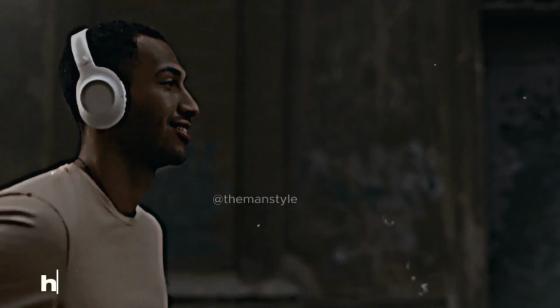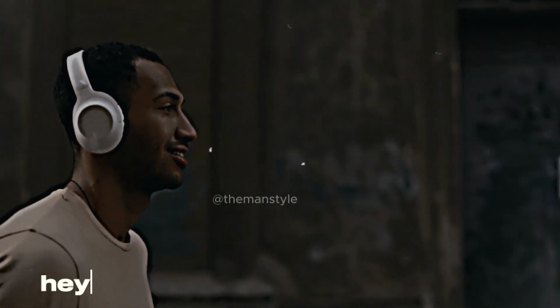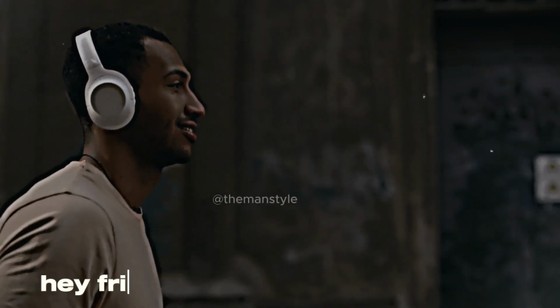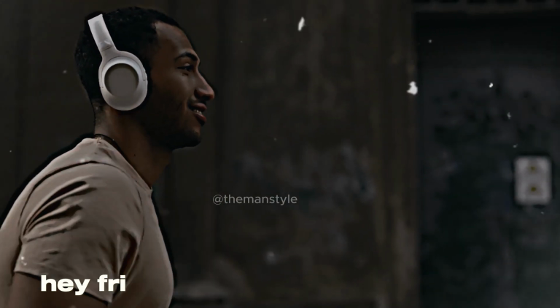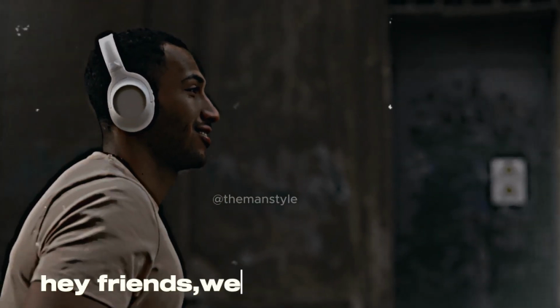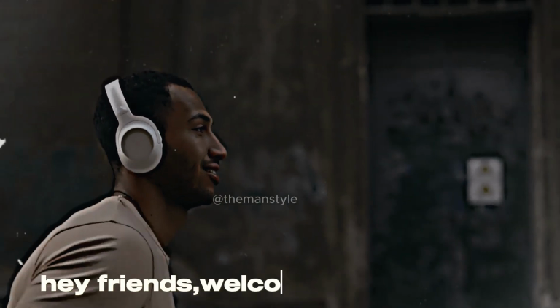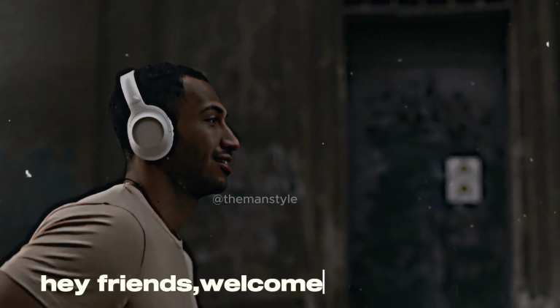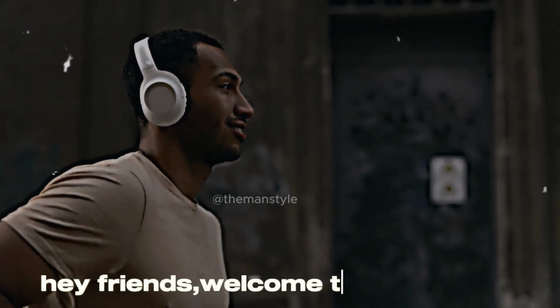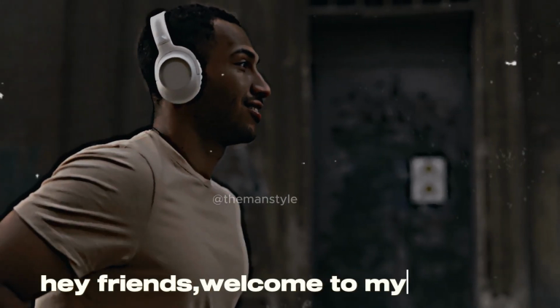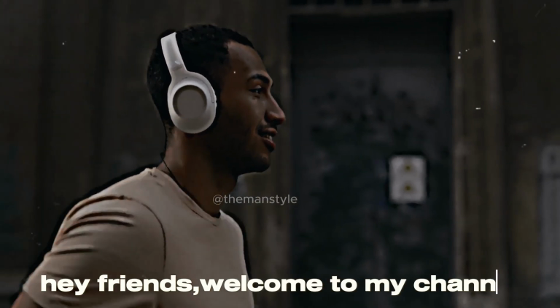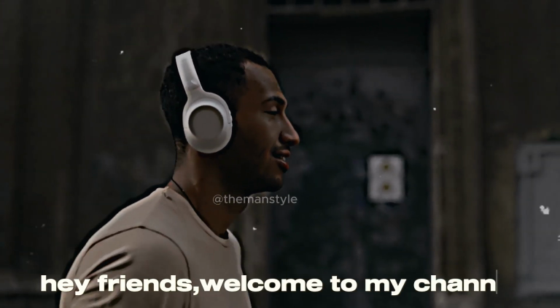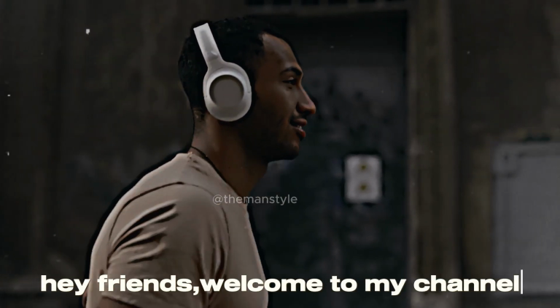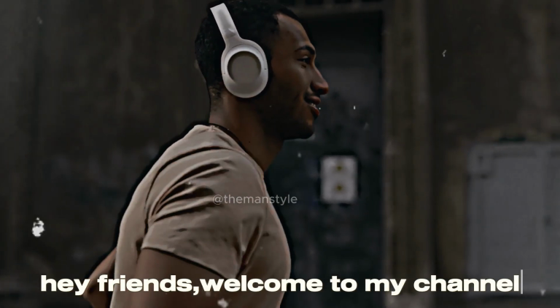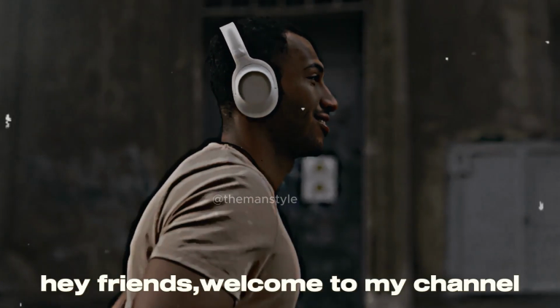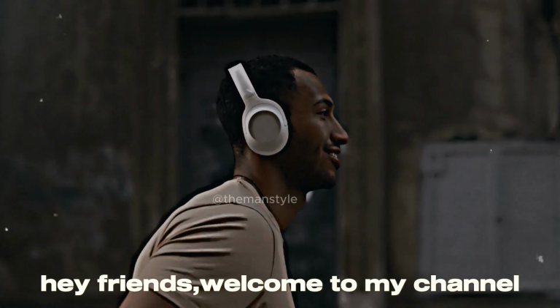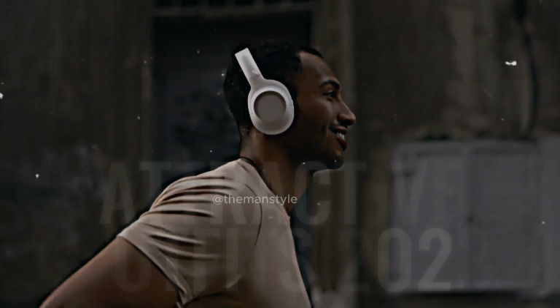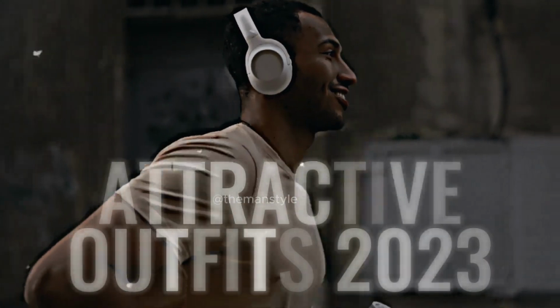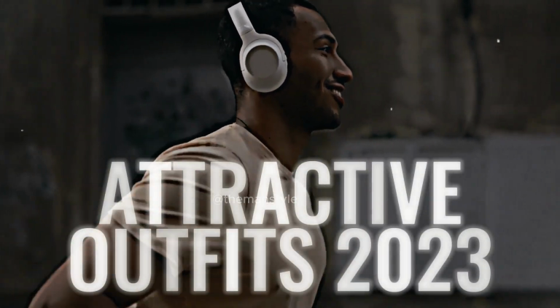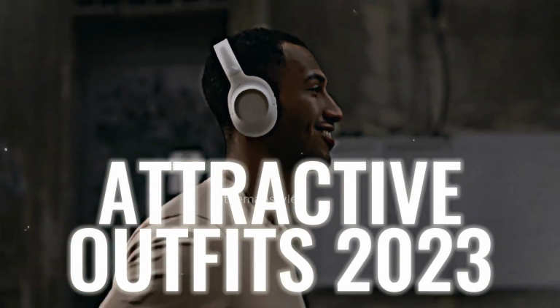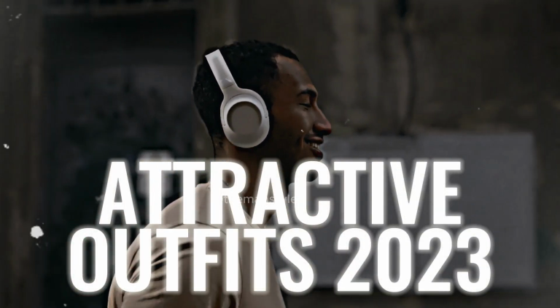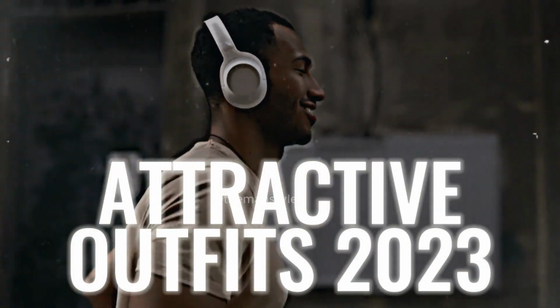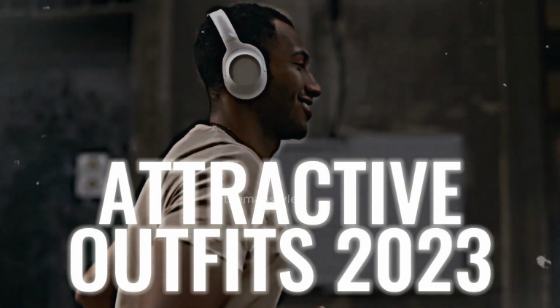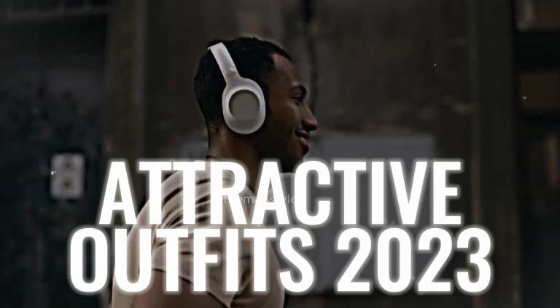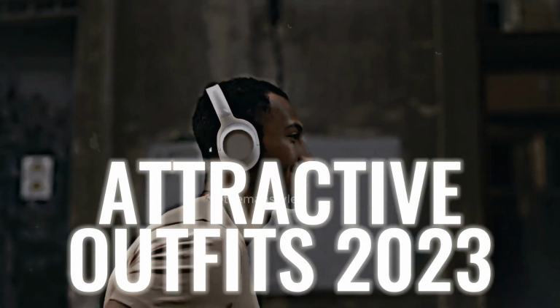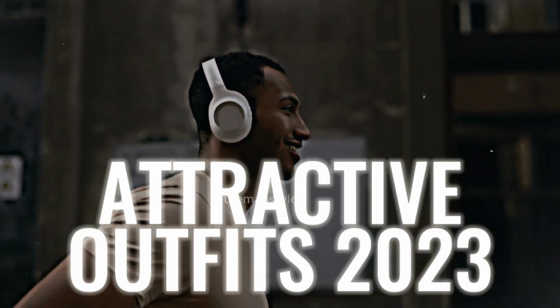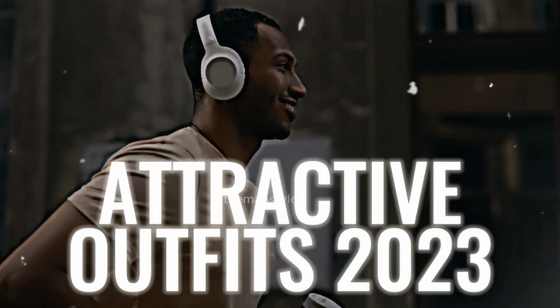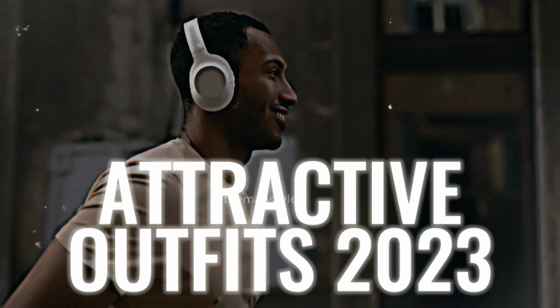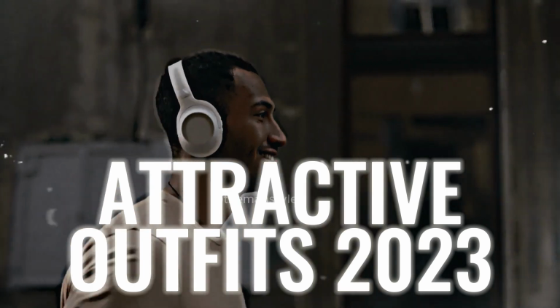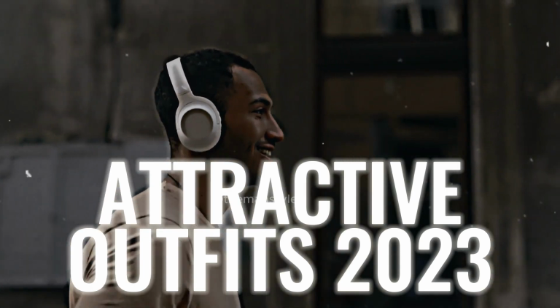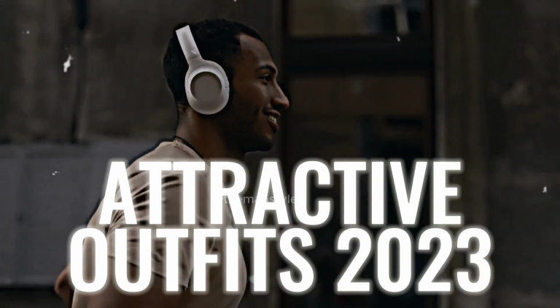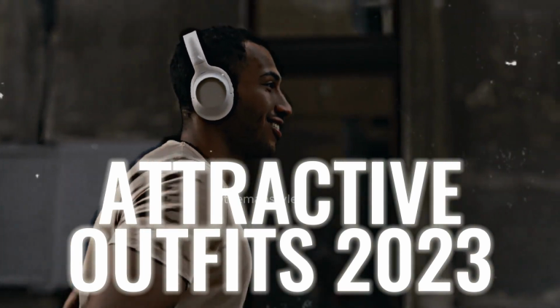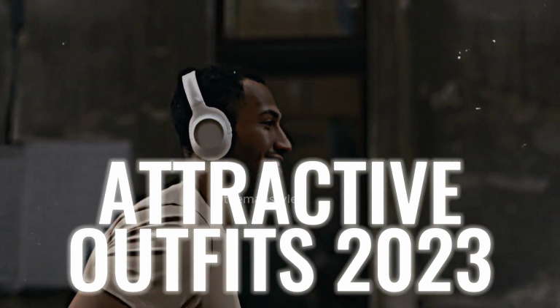Hello friends! Welcome back! In this video I will show you the best attractive outfits. Keep watching!